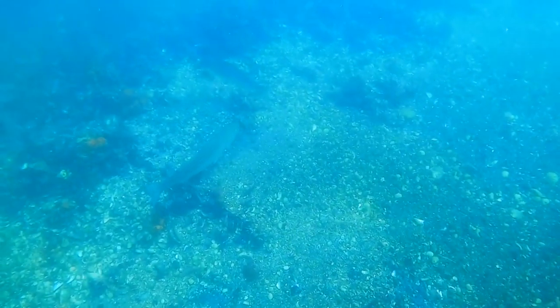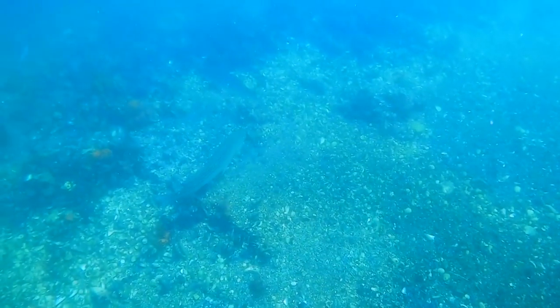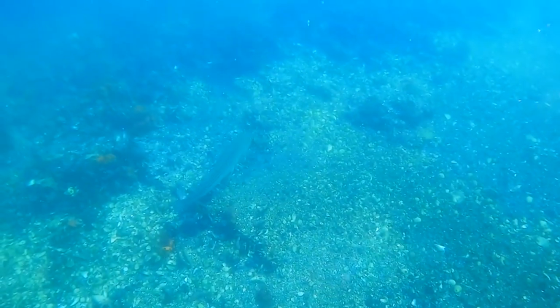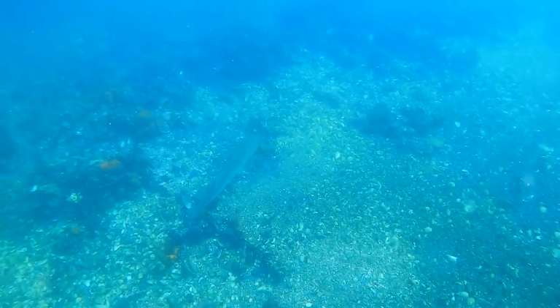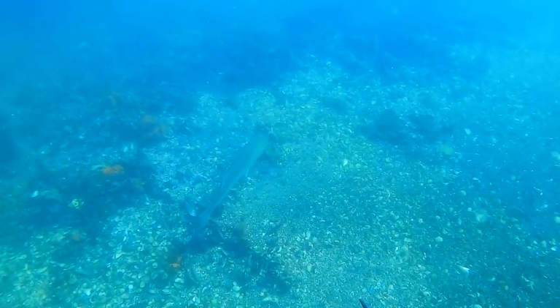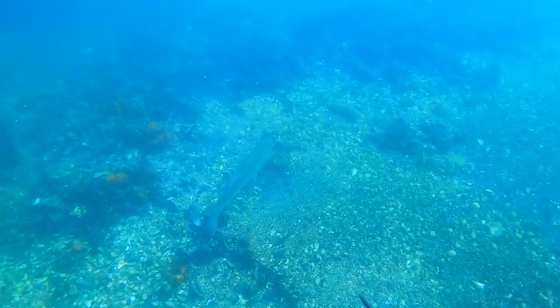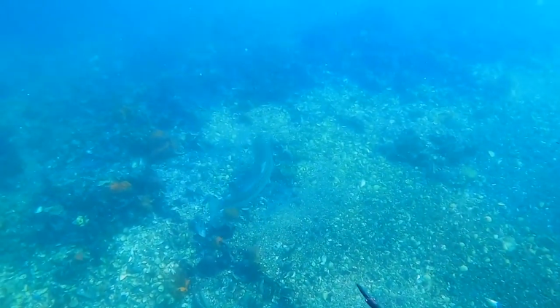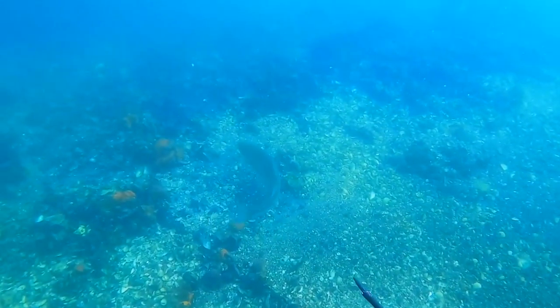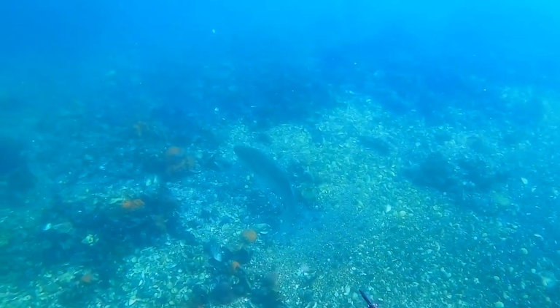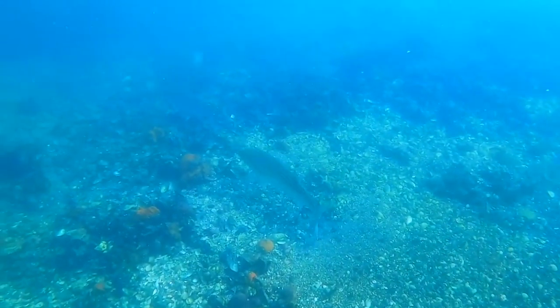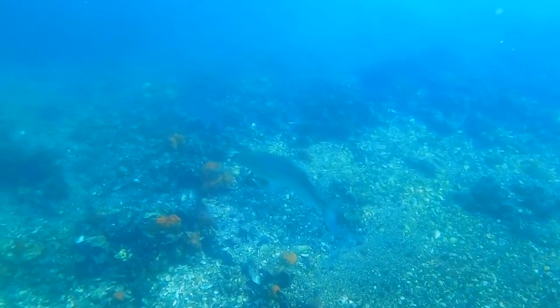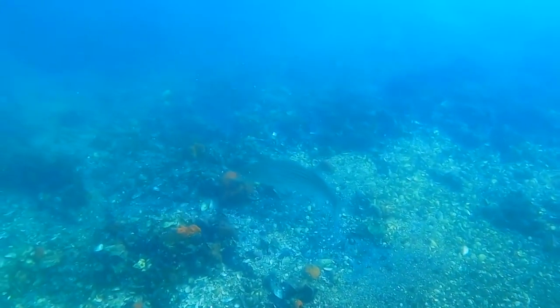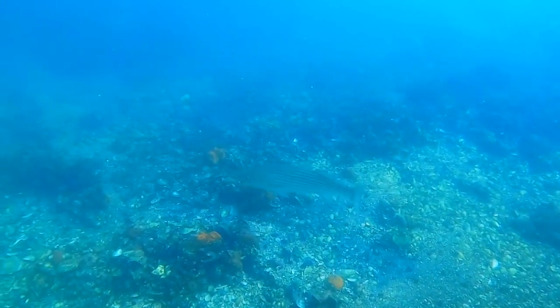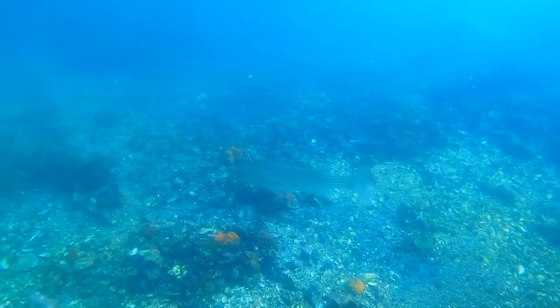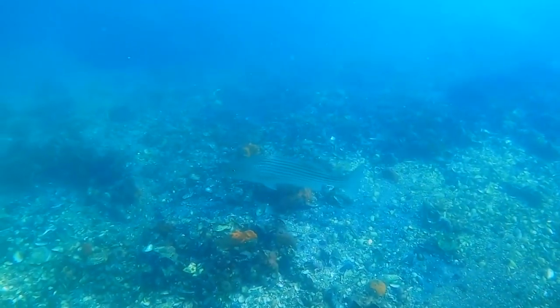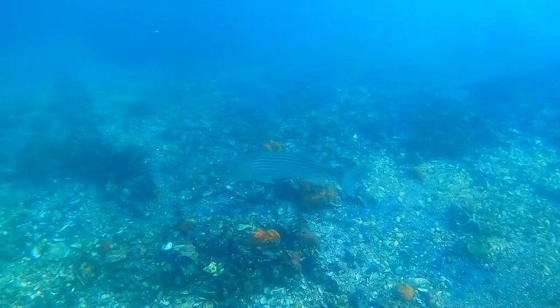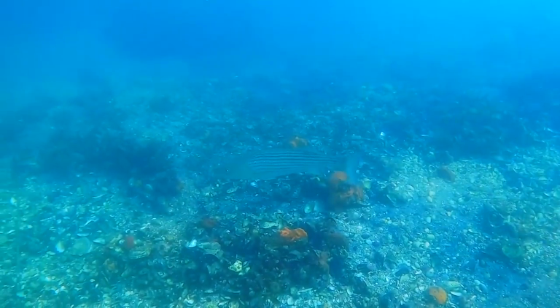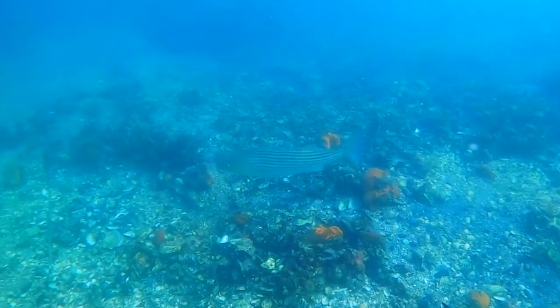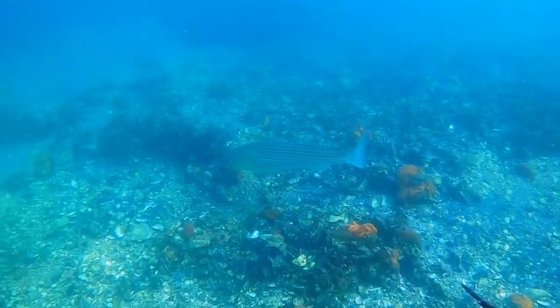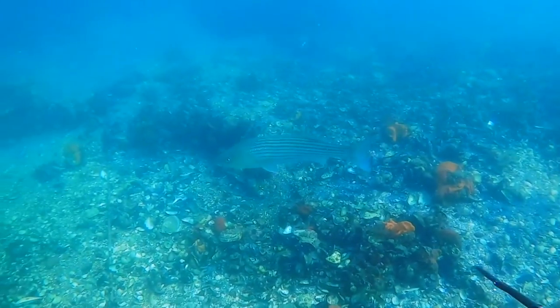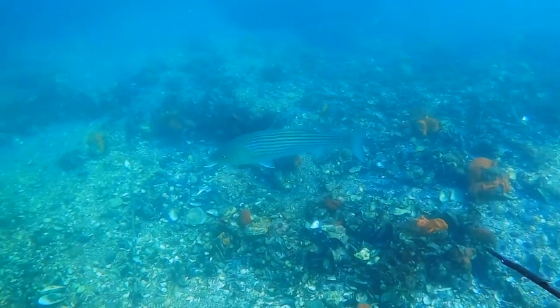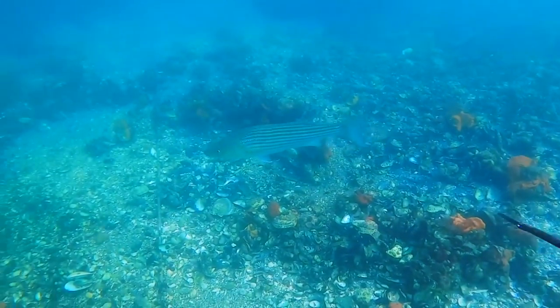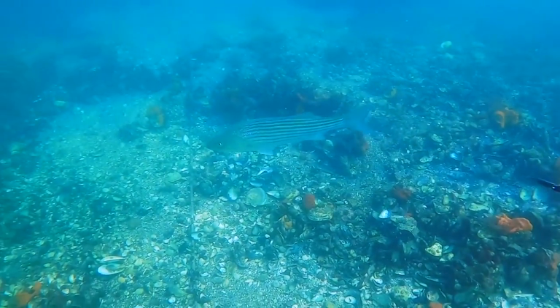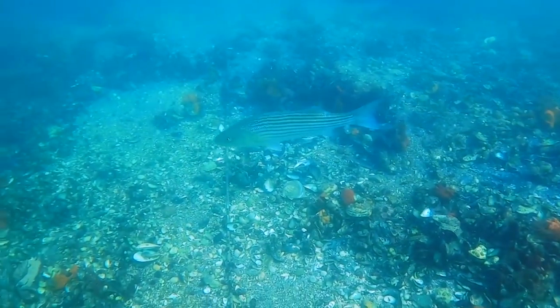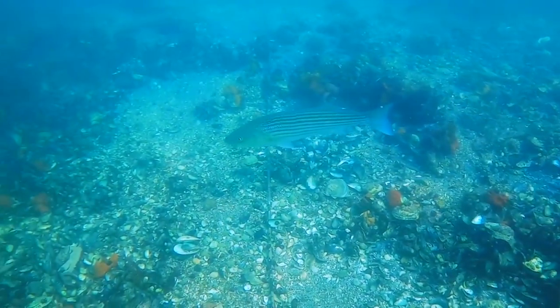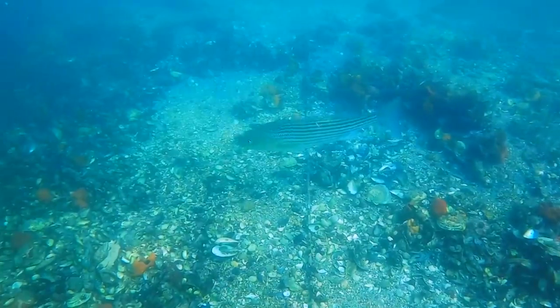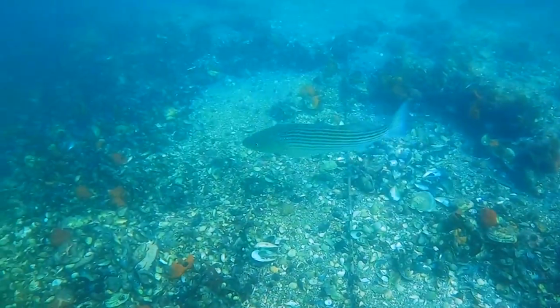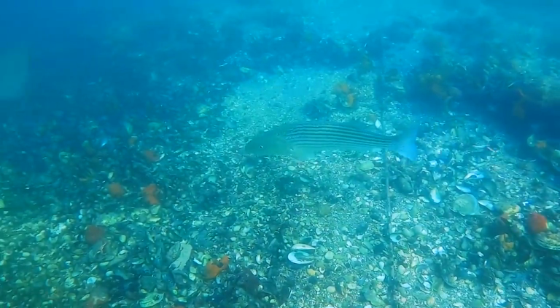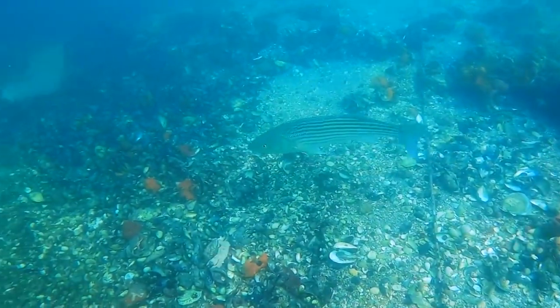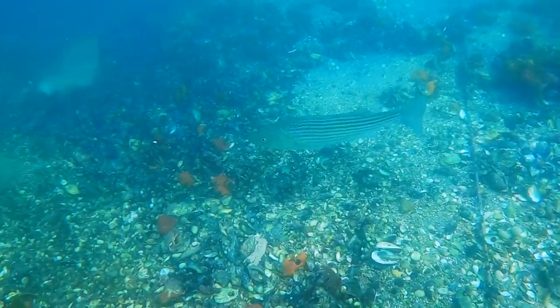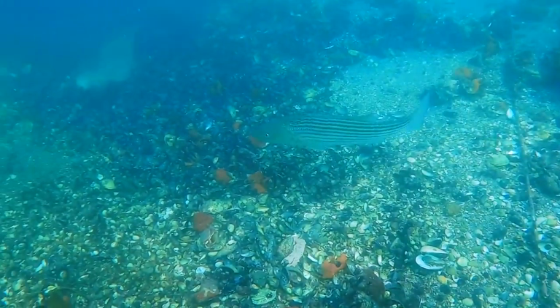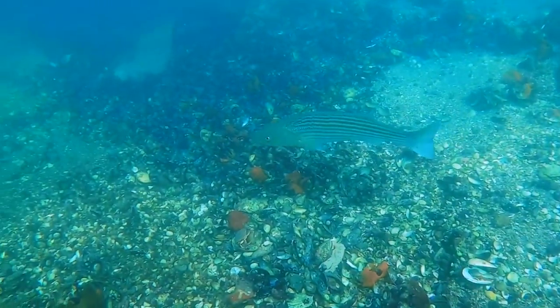Just for reference, that is about a 30-inch striper, and this has got to be one of my favorite clips I've ever captured.